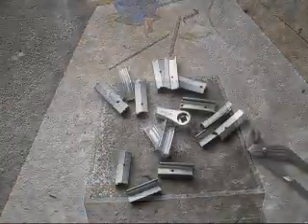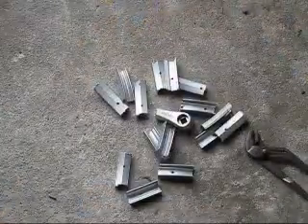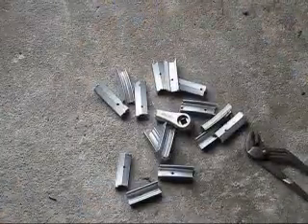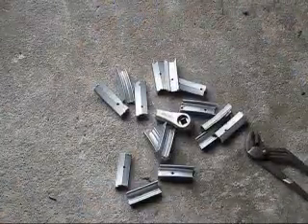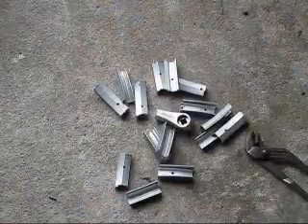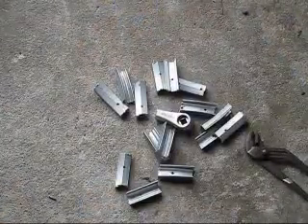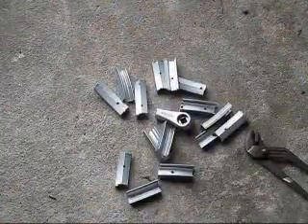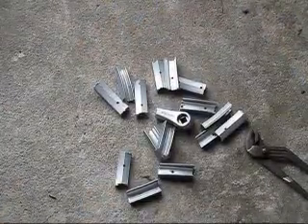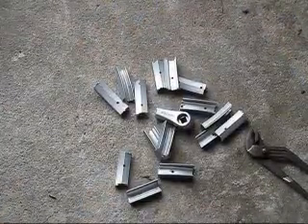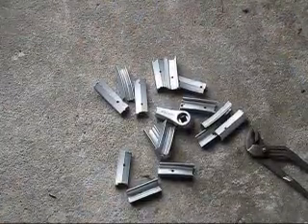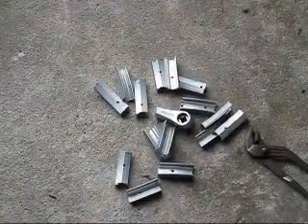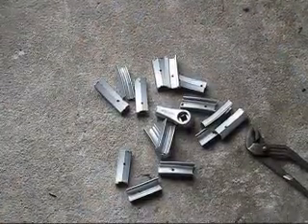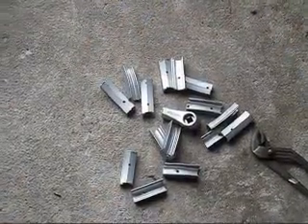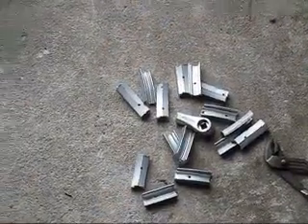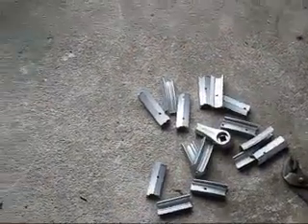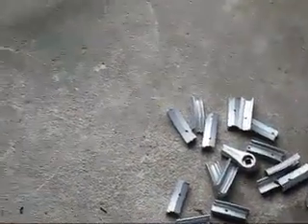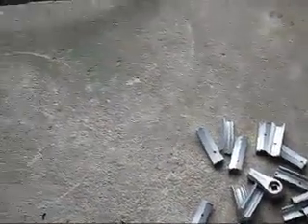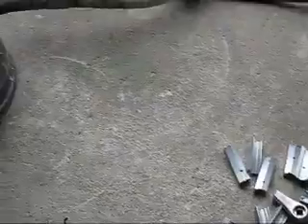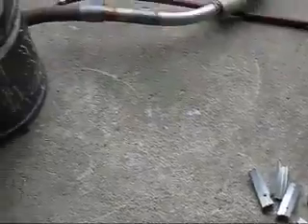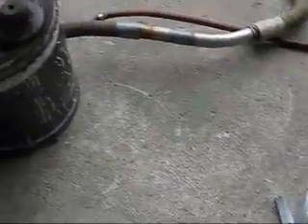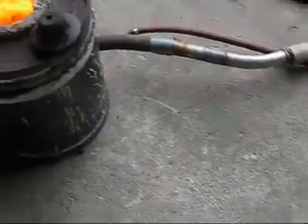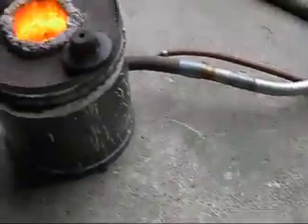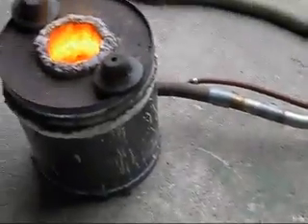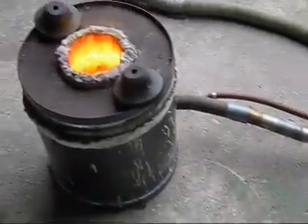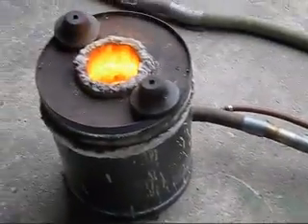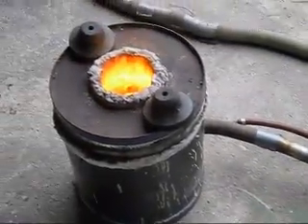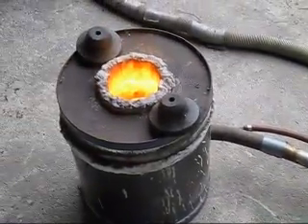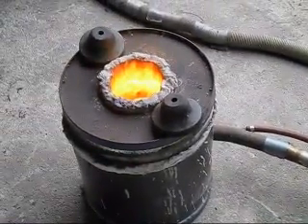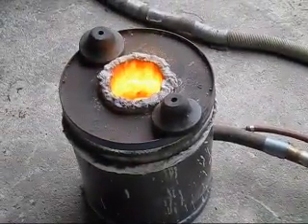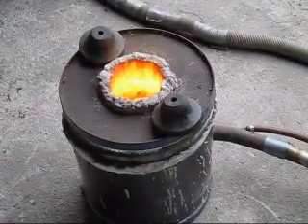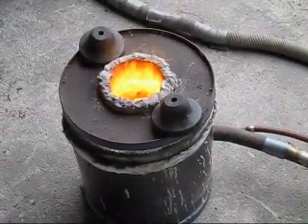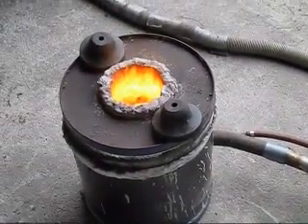There is some of the aluminium I'll be melting. There's my furnace.